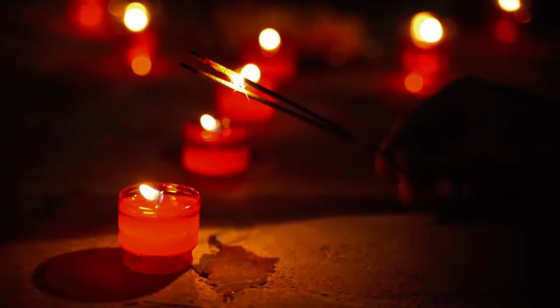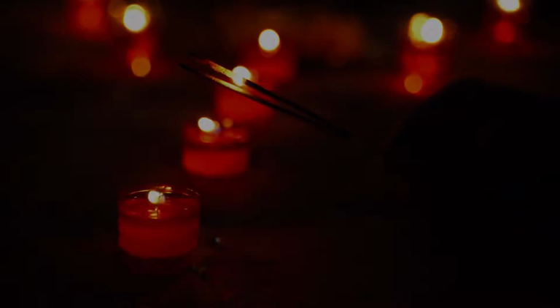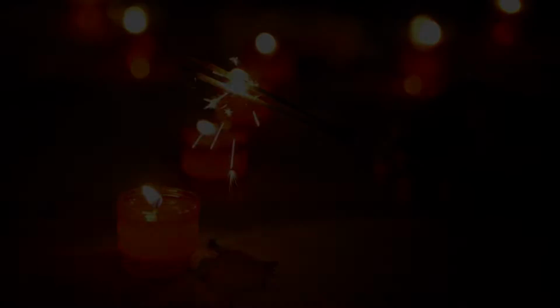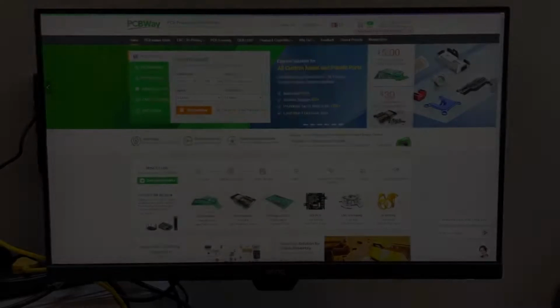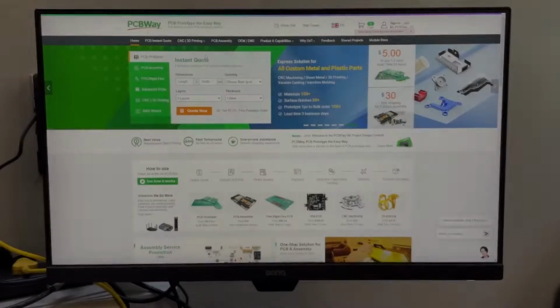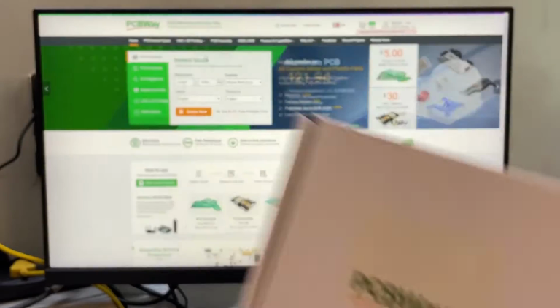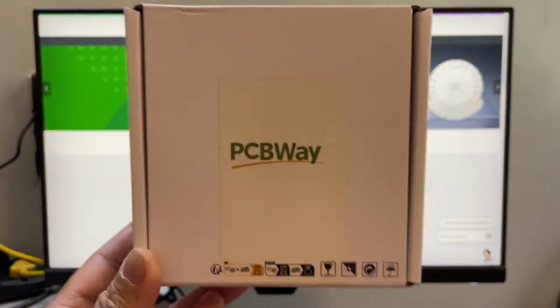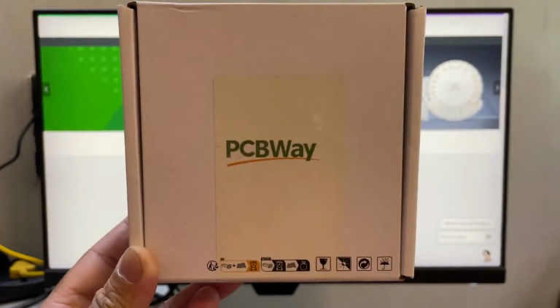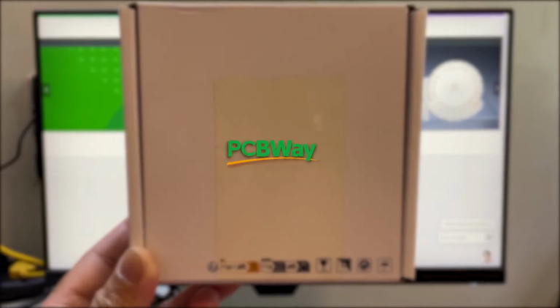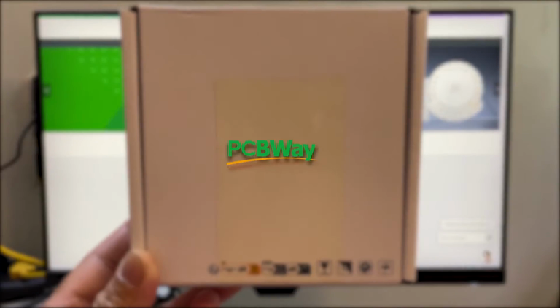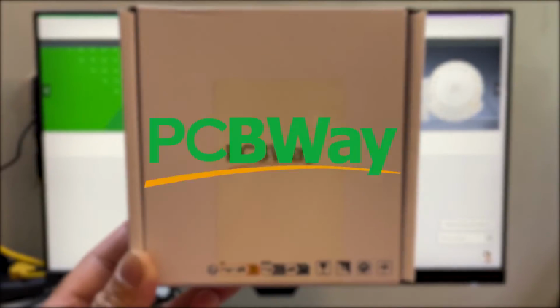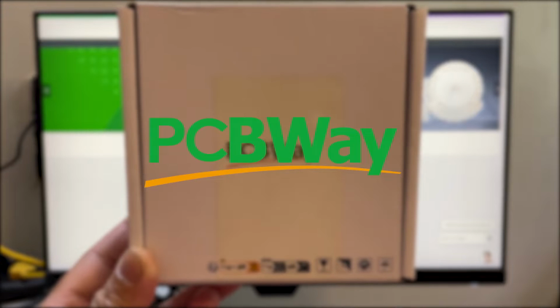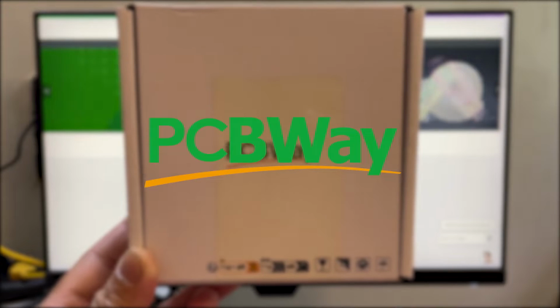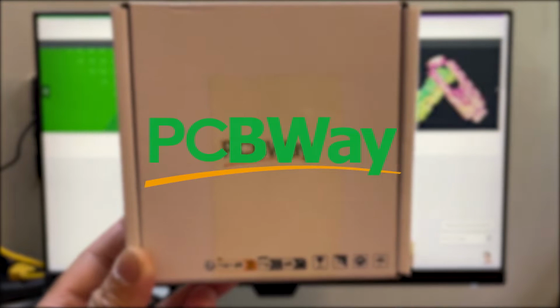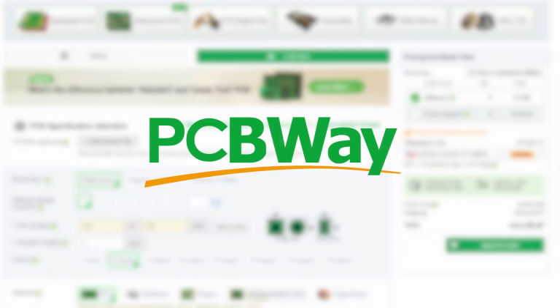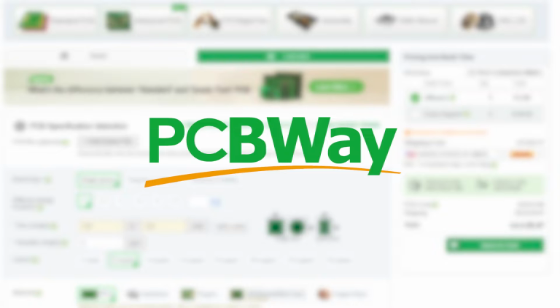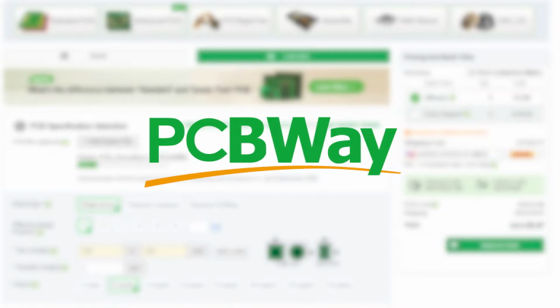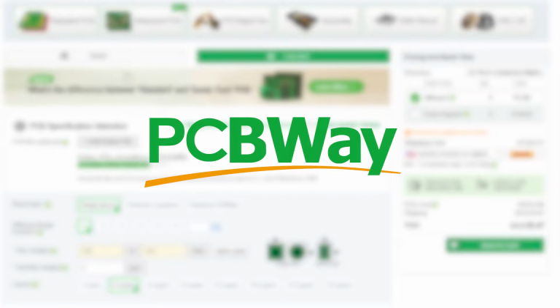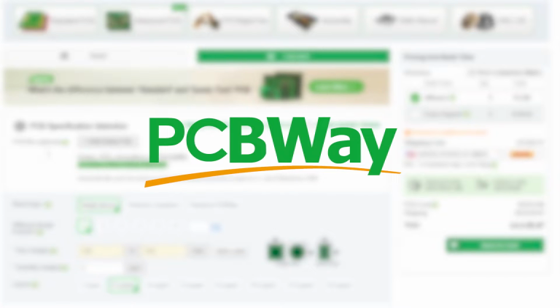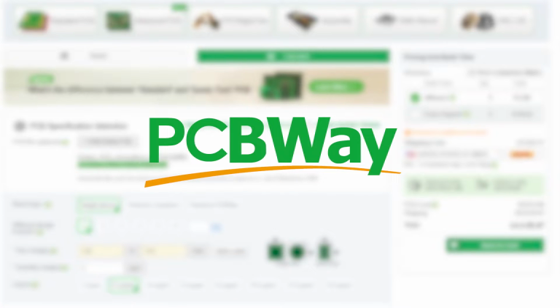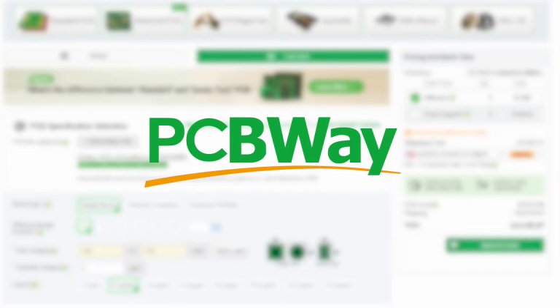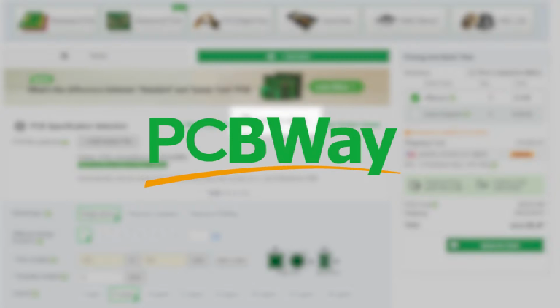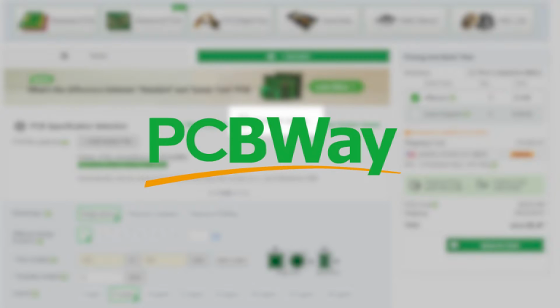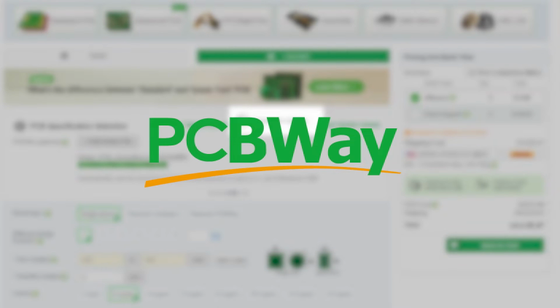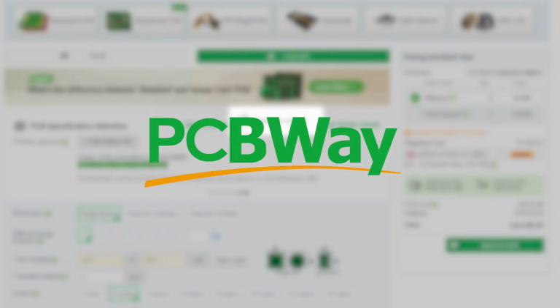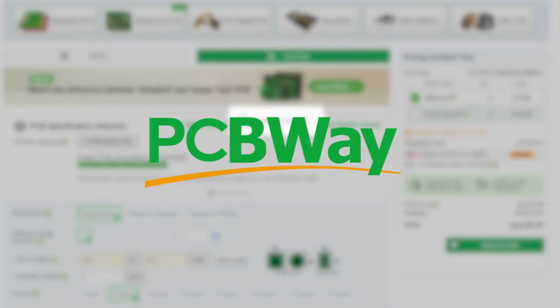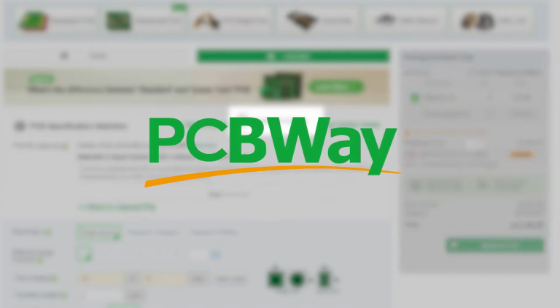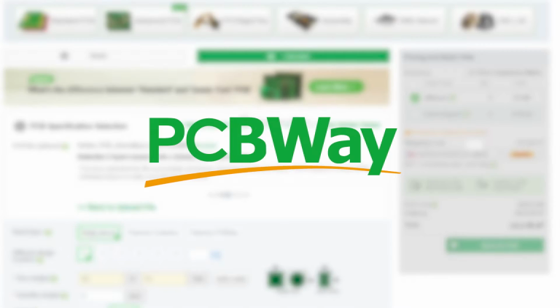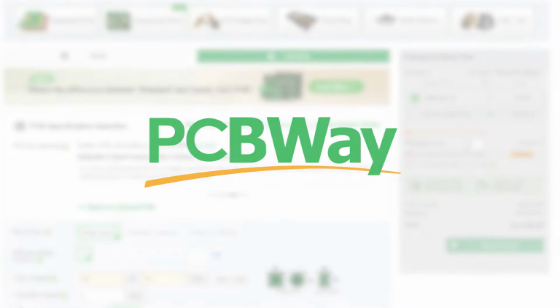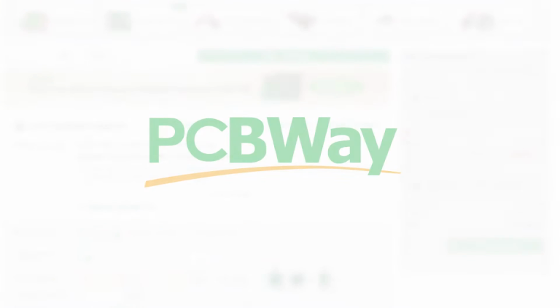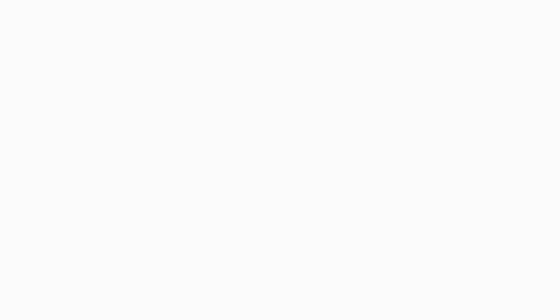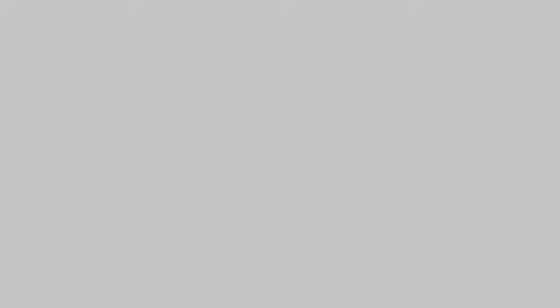This video is brought to you by PCBWay. Upload your Gerber files and get your high quality PCBs made today.